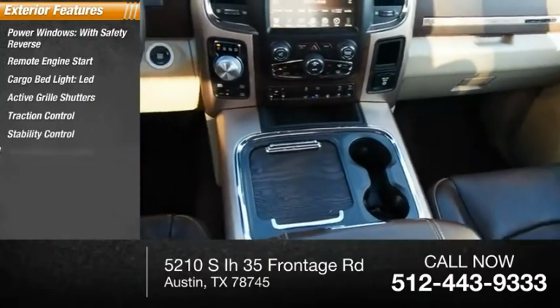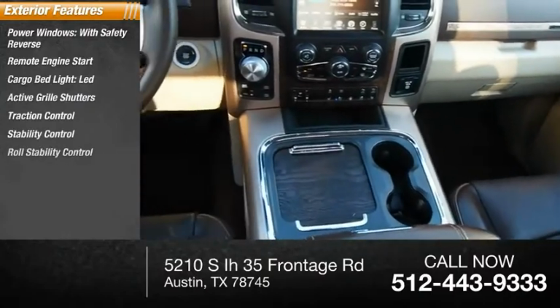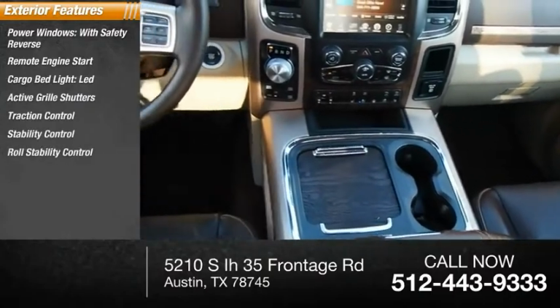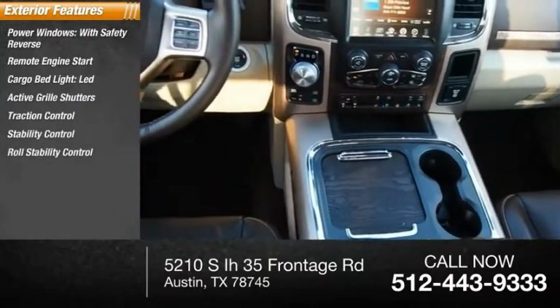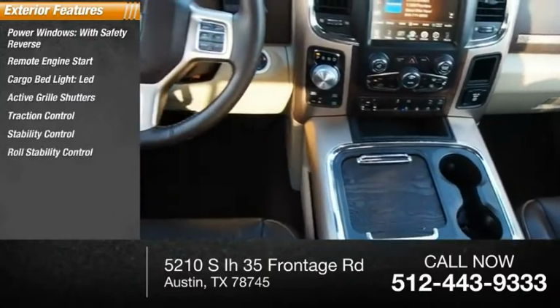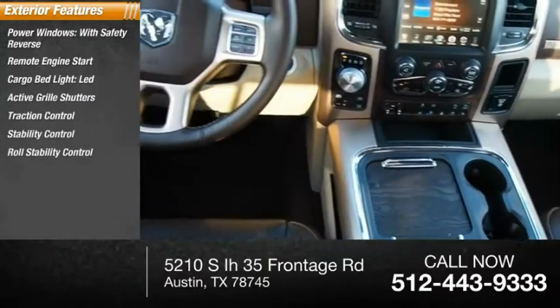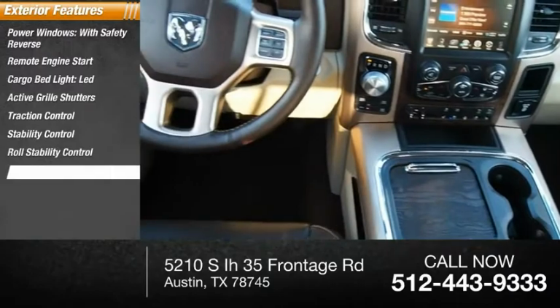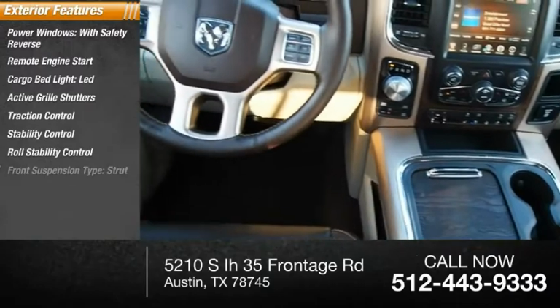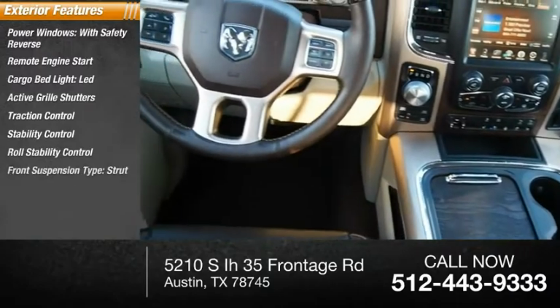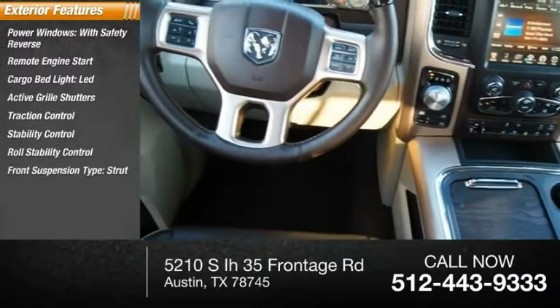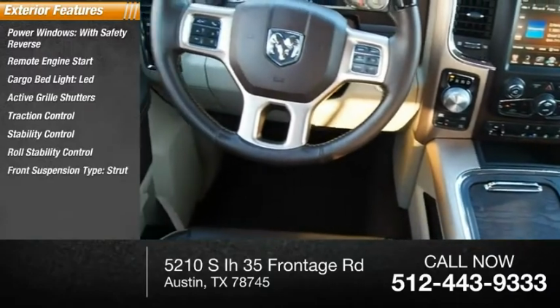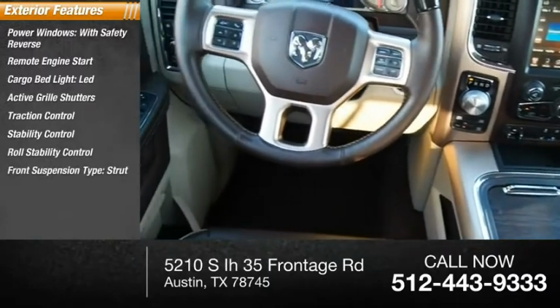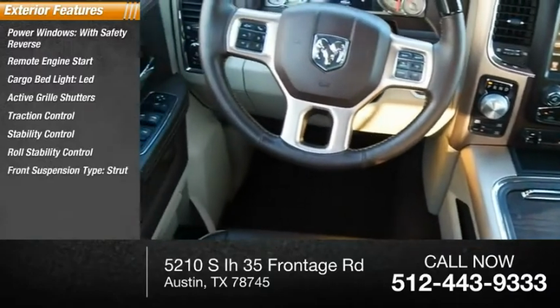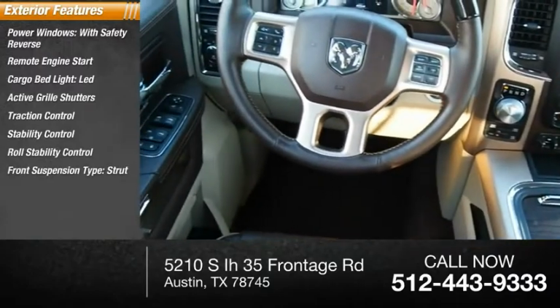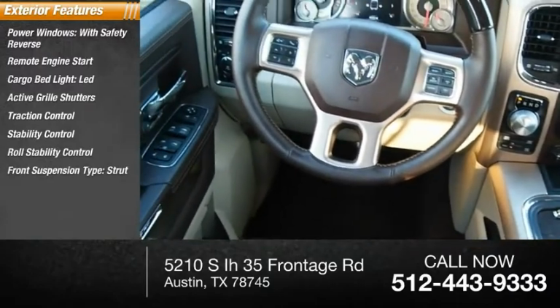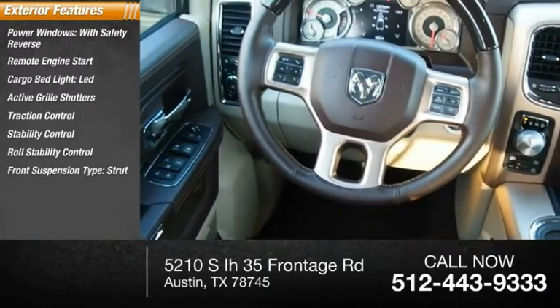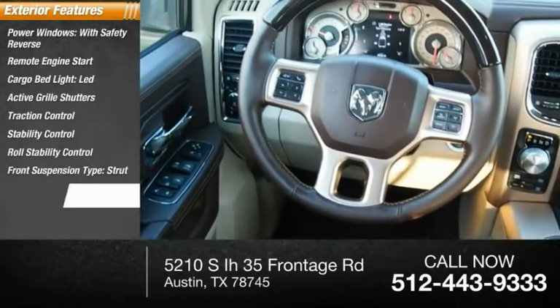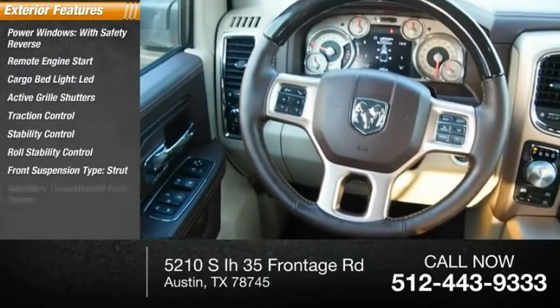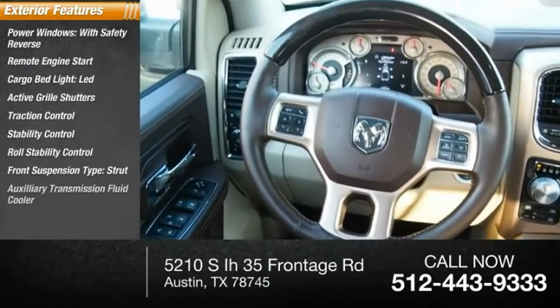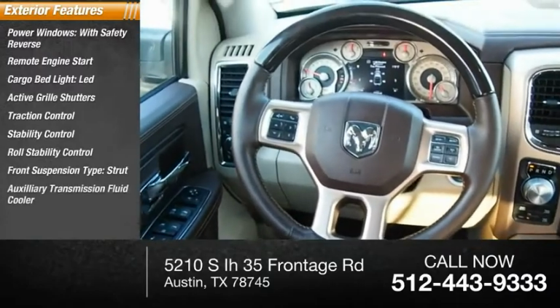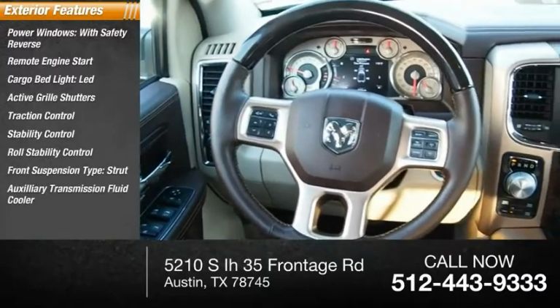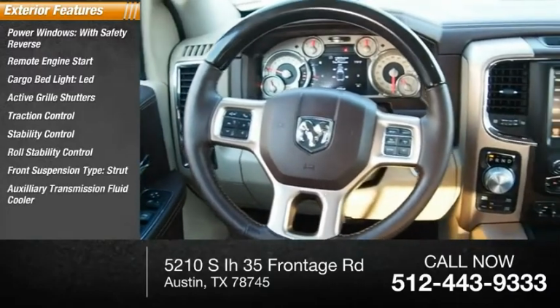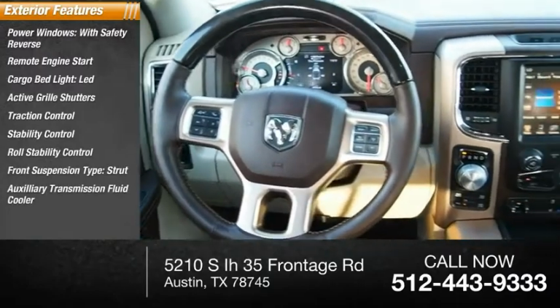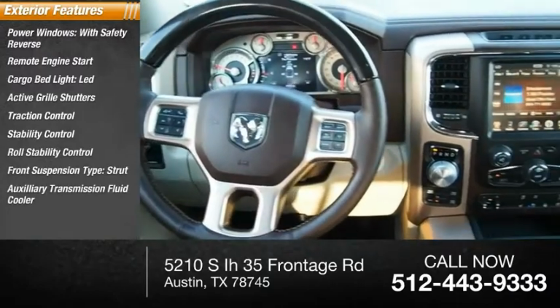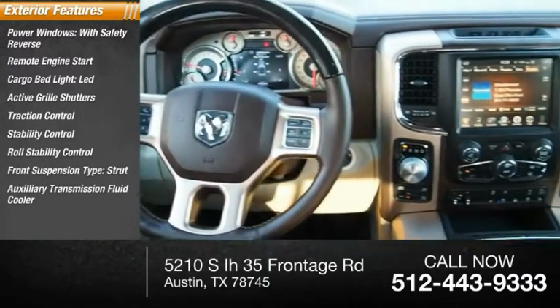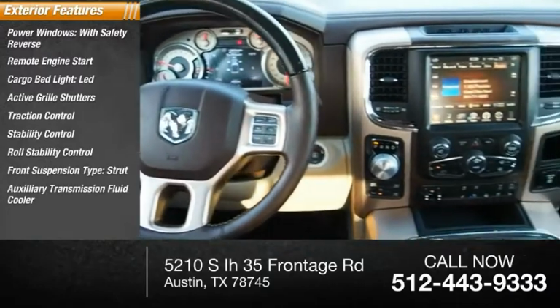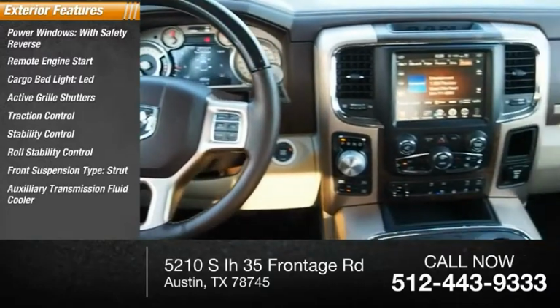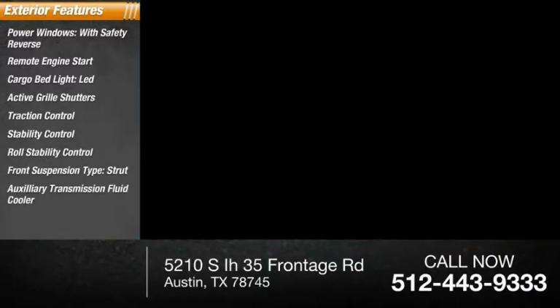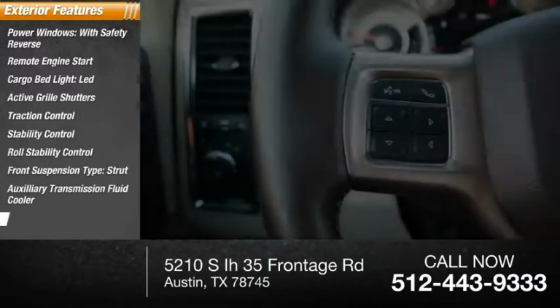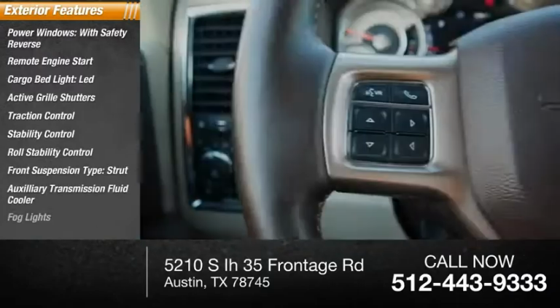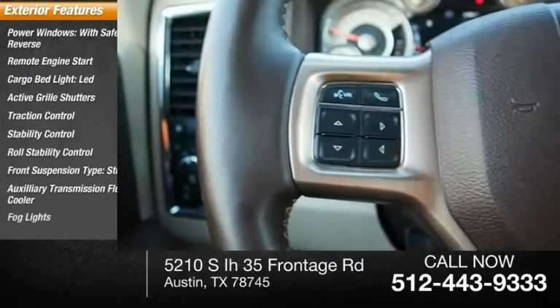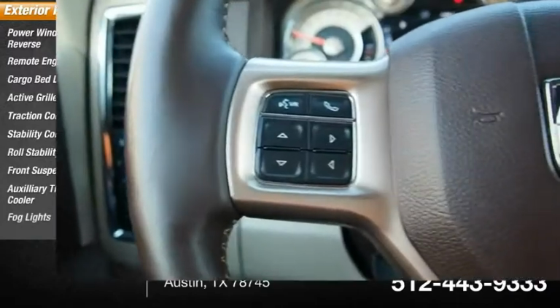Roll stability control, front suspension type strut, auxiliary transmission fluid cooler, all lights.